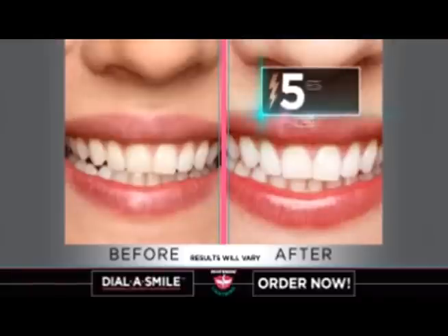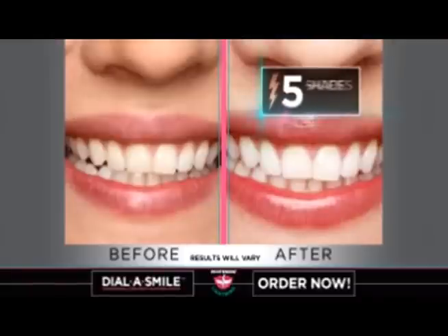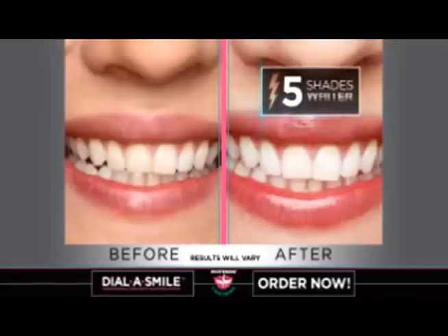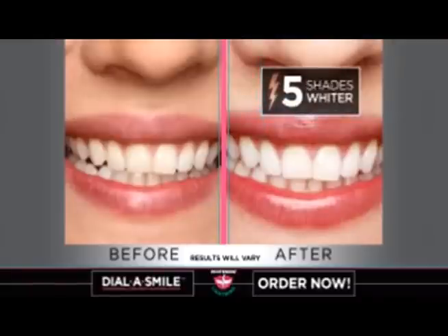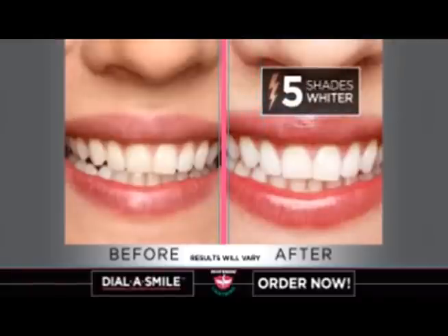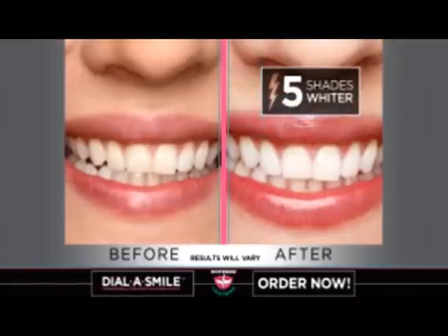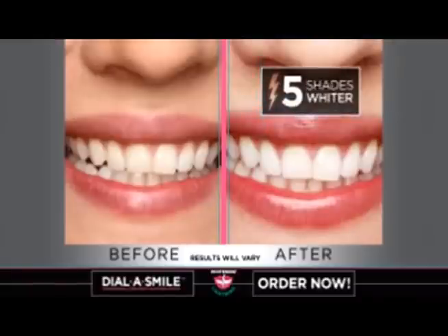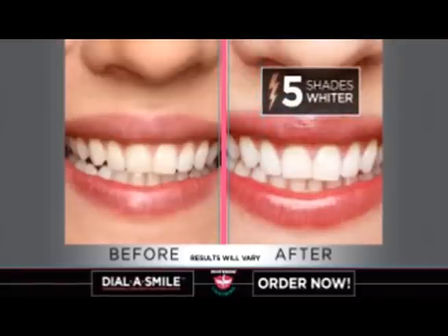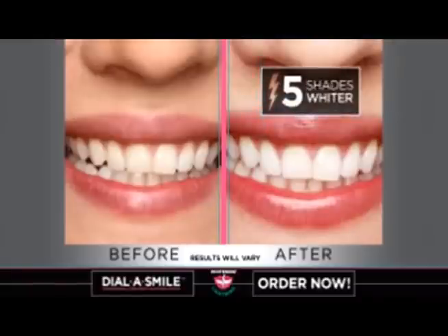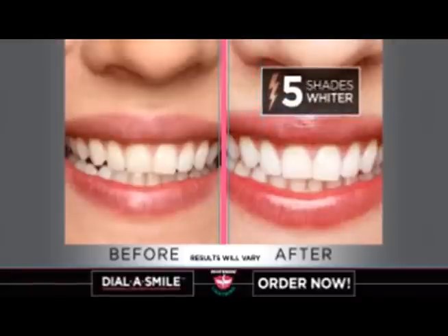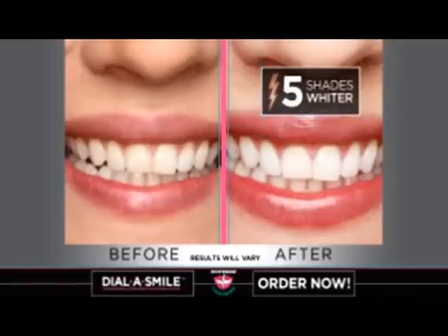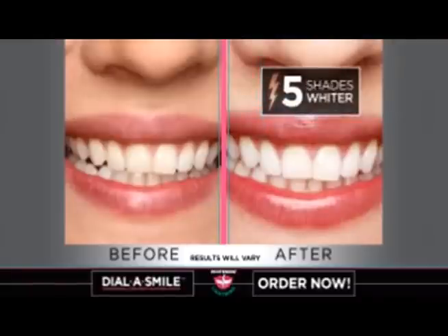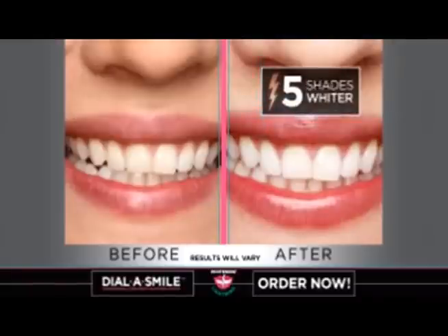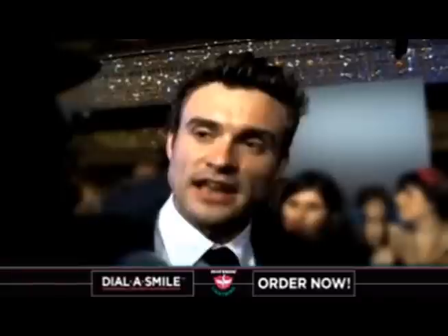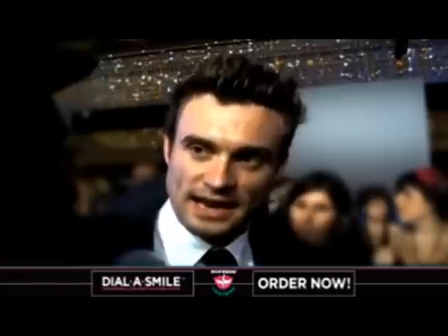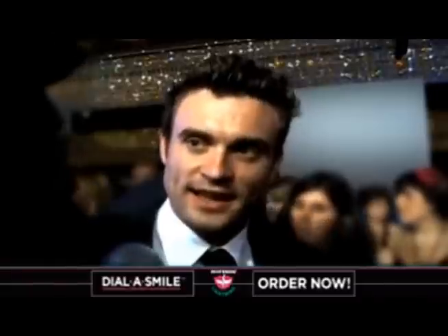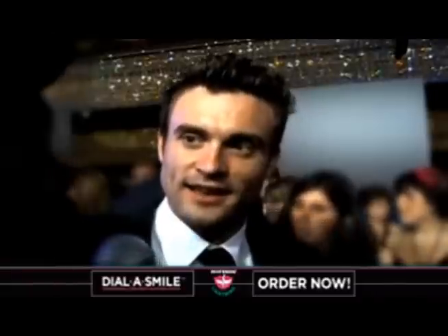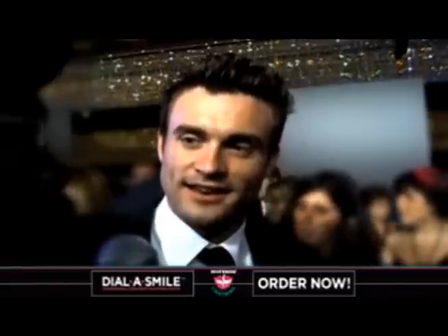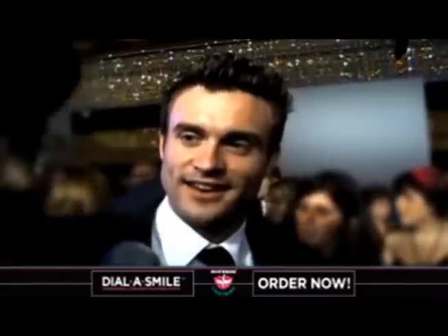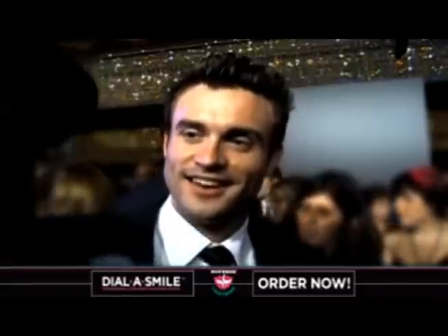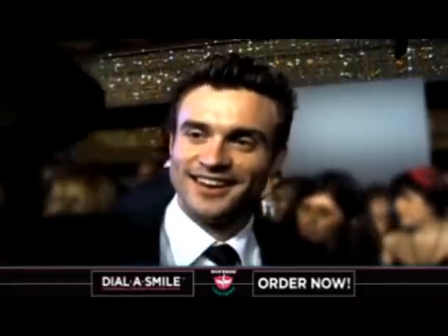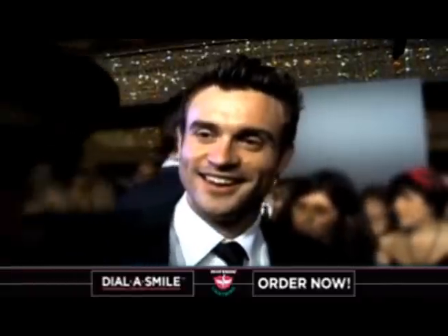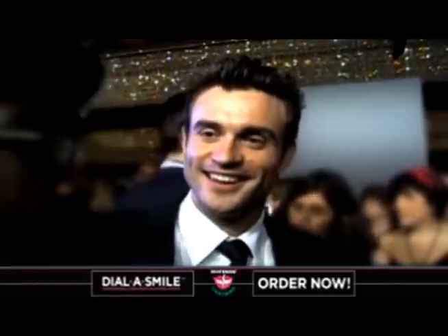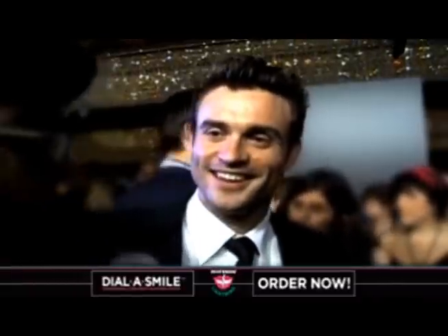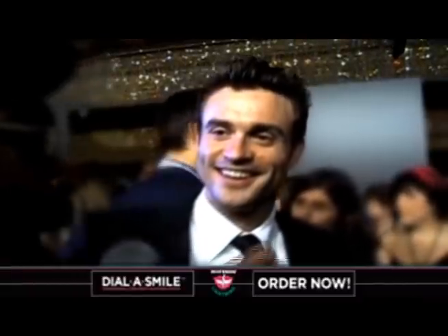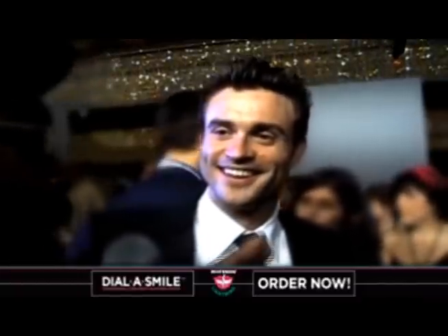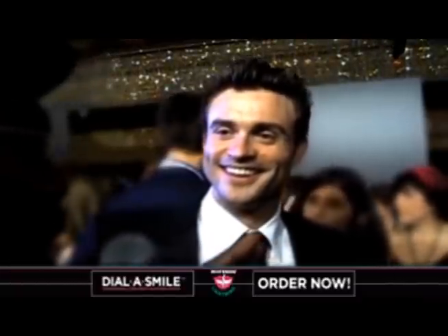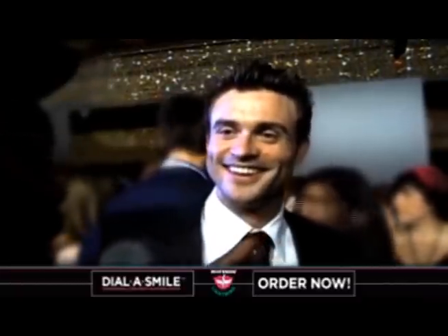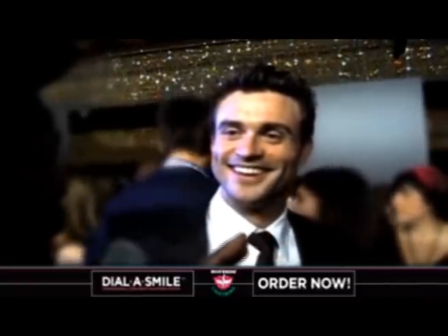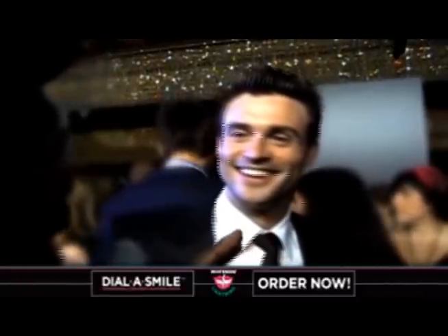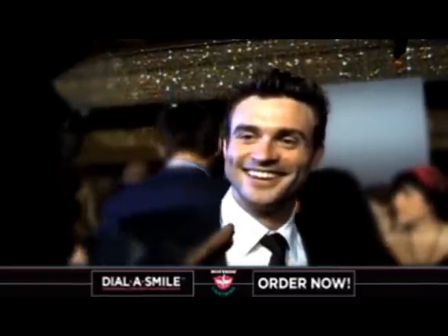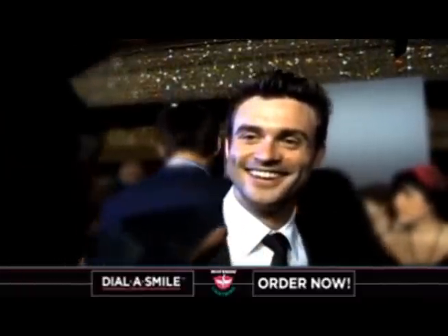Dial-A-Smile's results are so effective, it's Hollywood's secret for fast, red carpet-ready smiles.